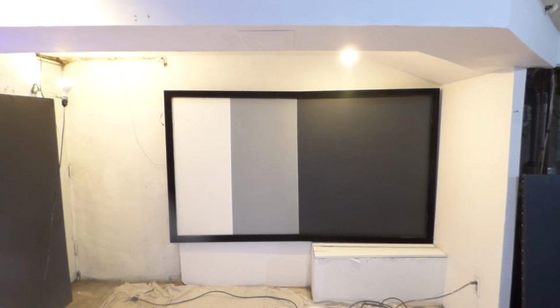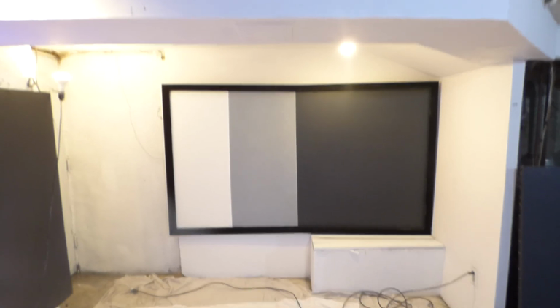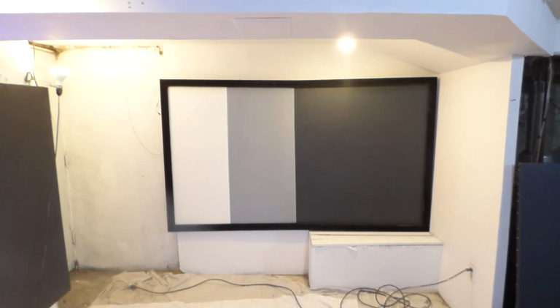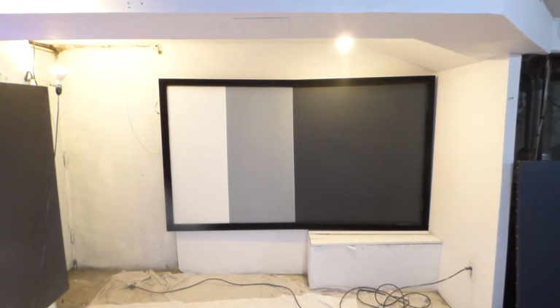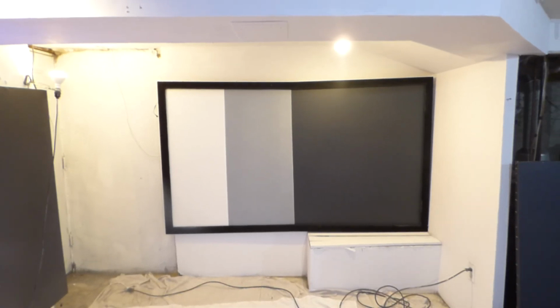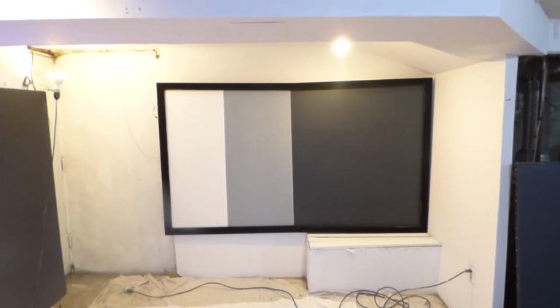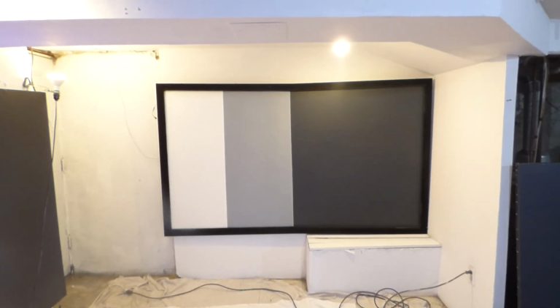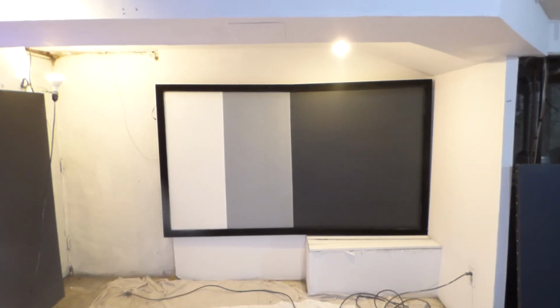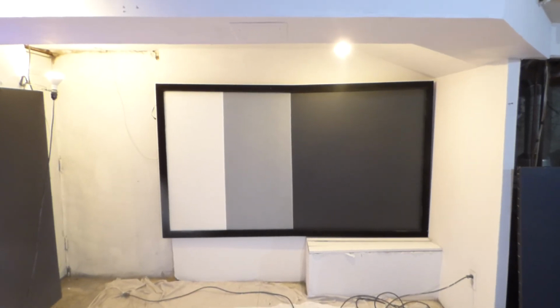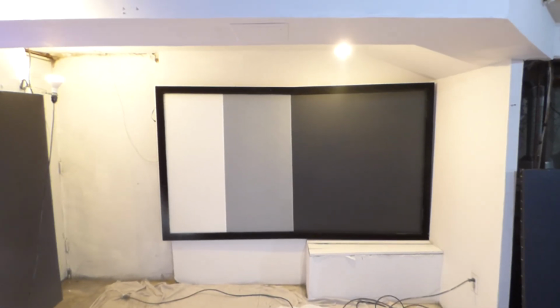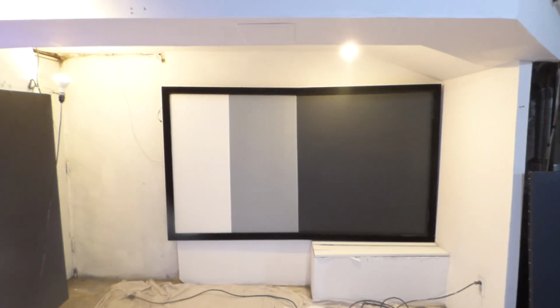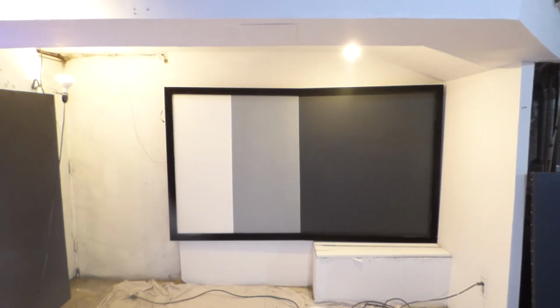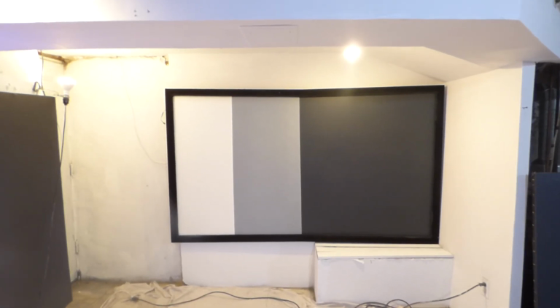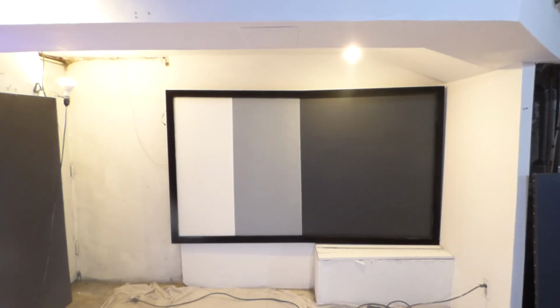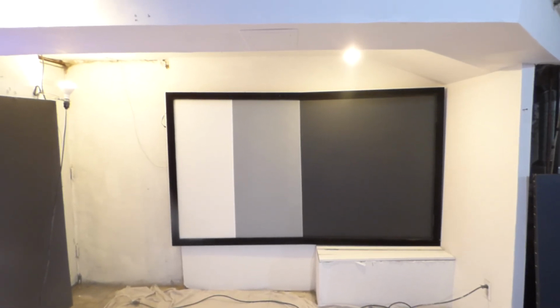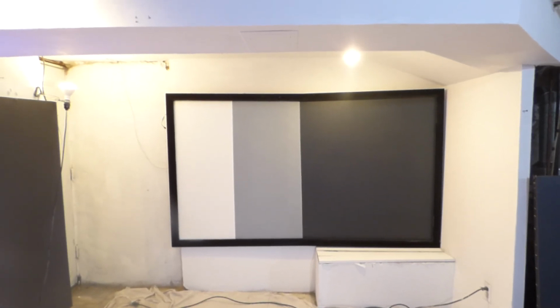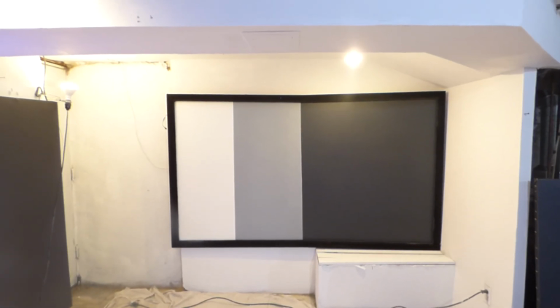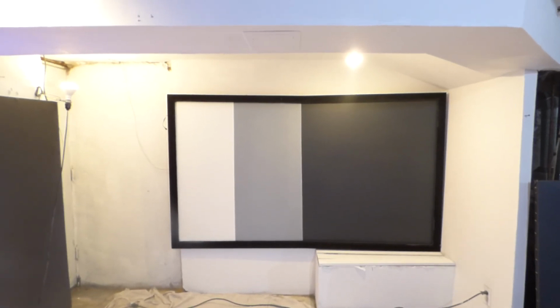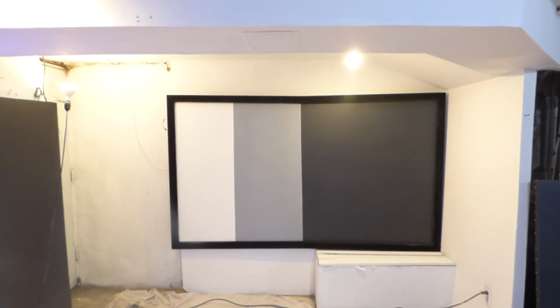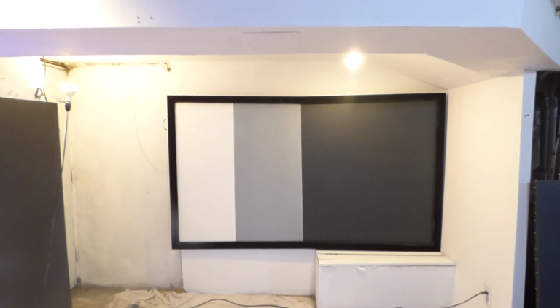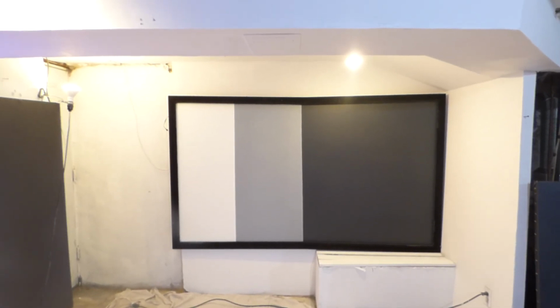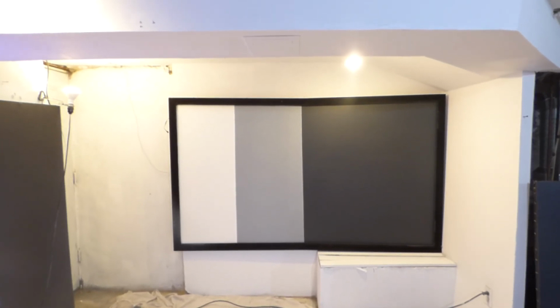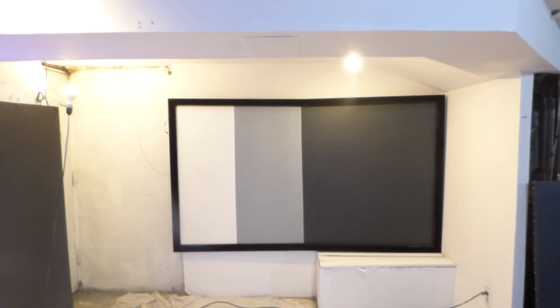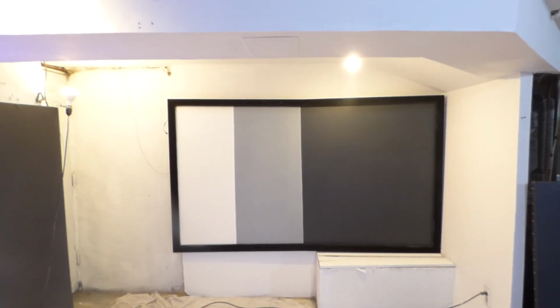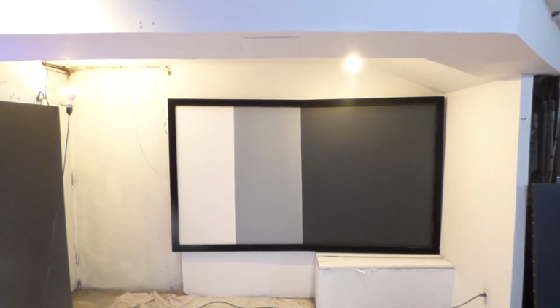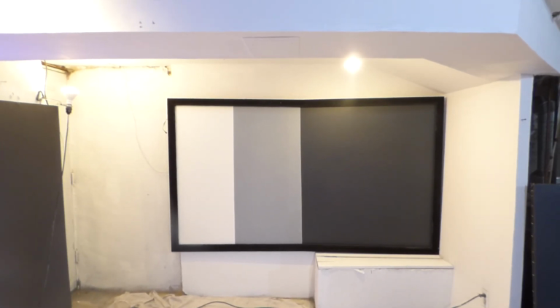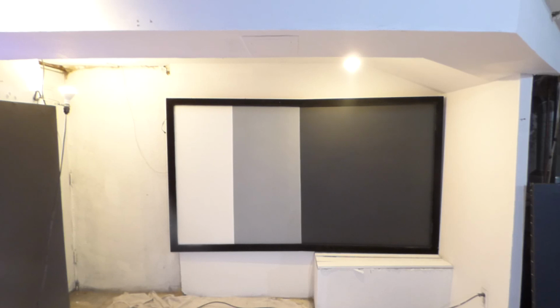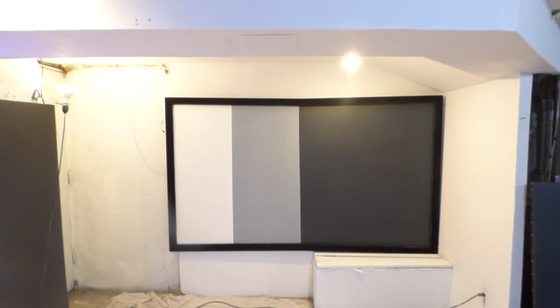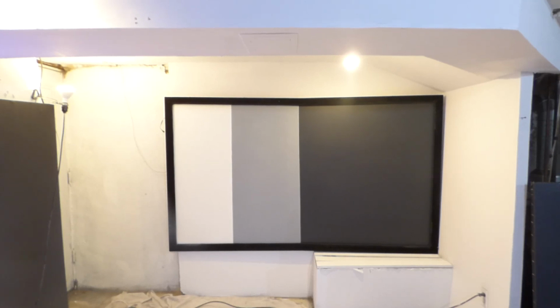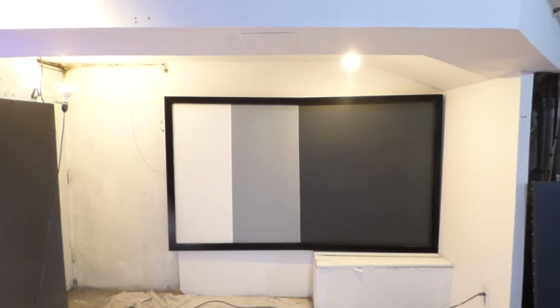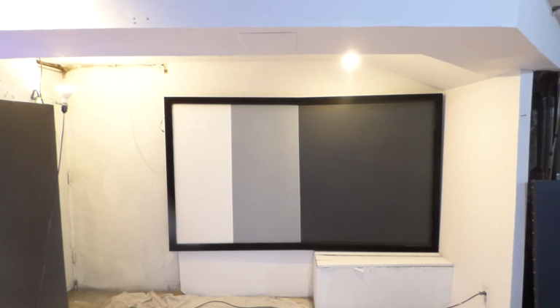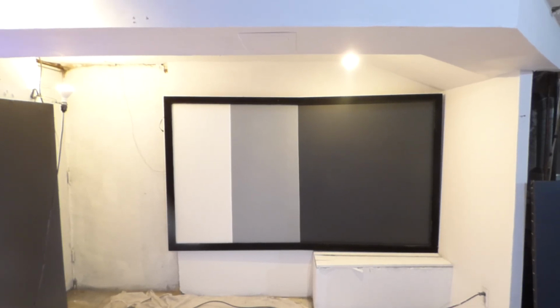My name is Kenneth Bird. I'm the creator of a luminous 4K screen paint using ambient light projection.